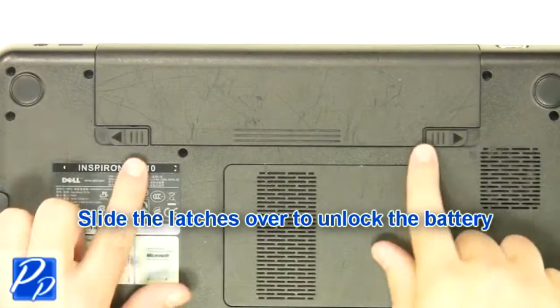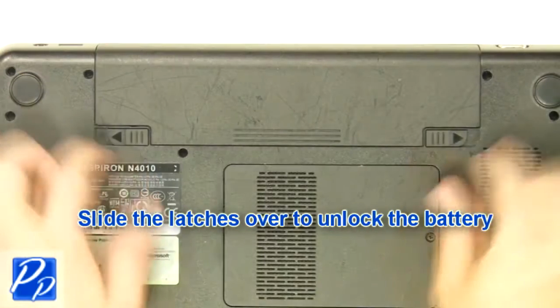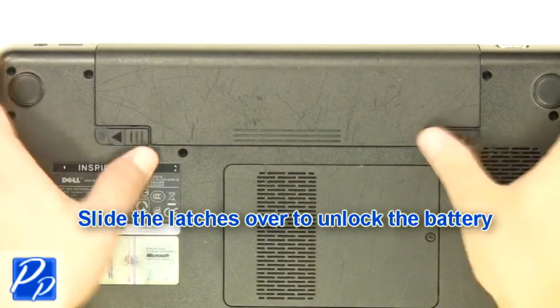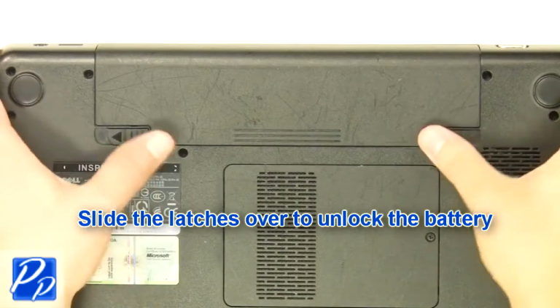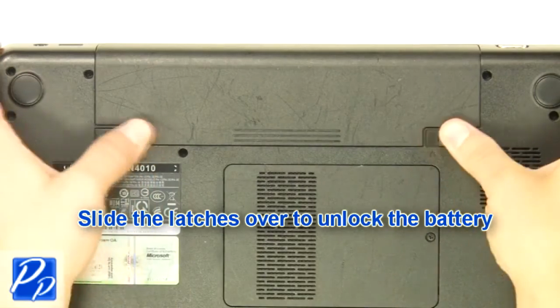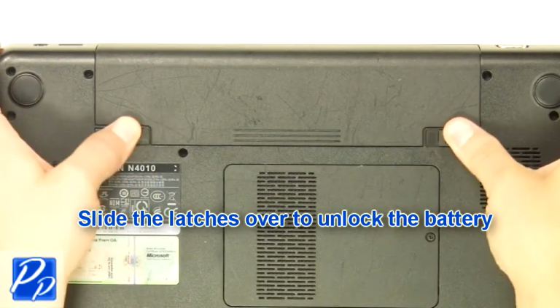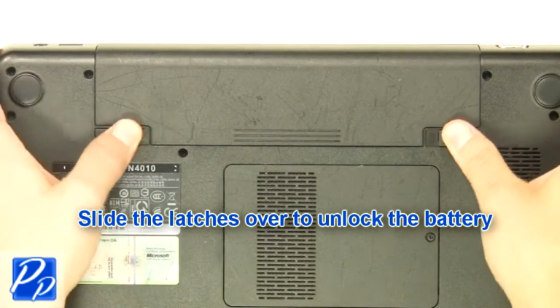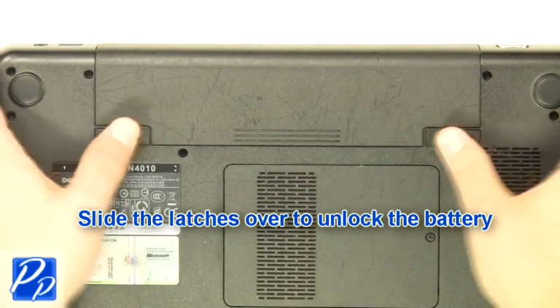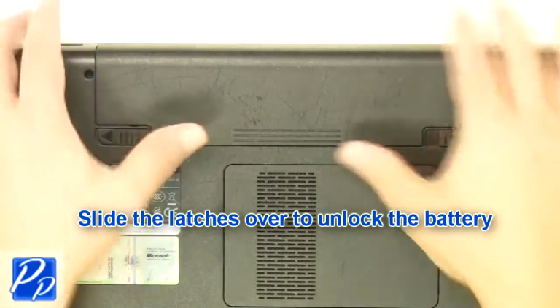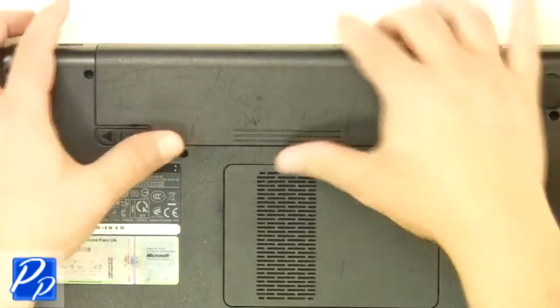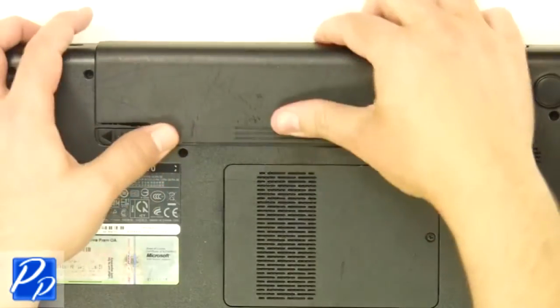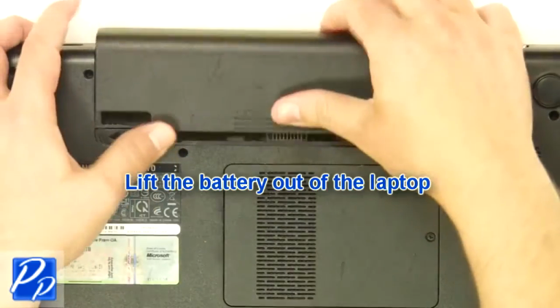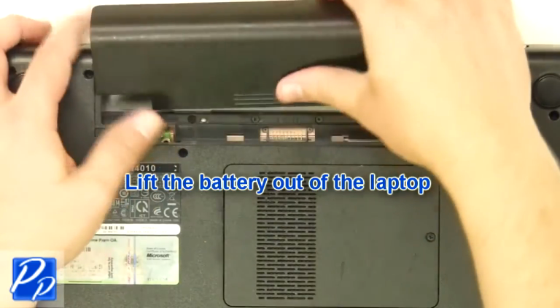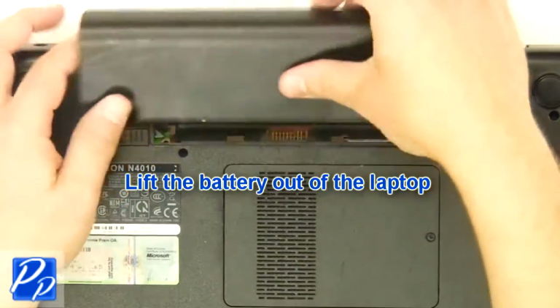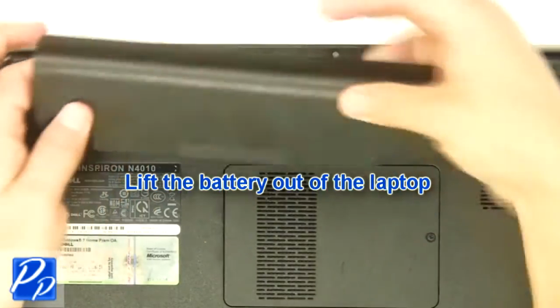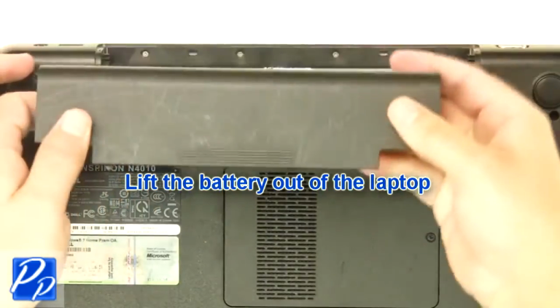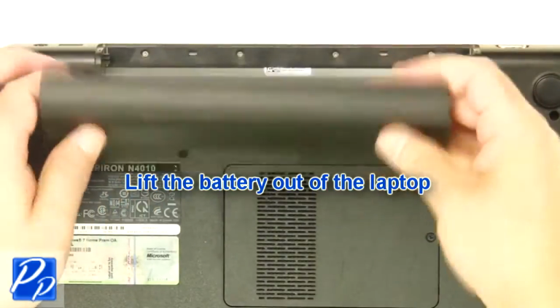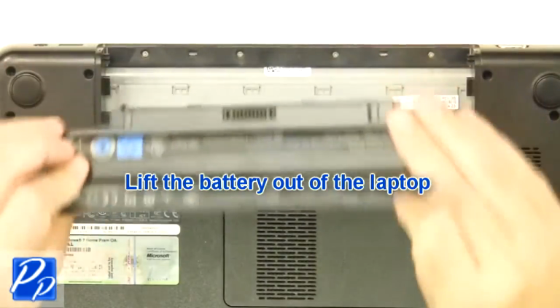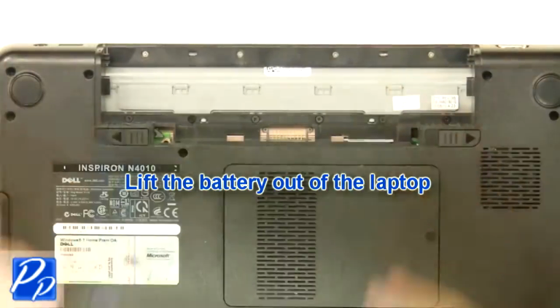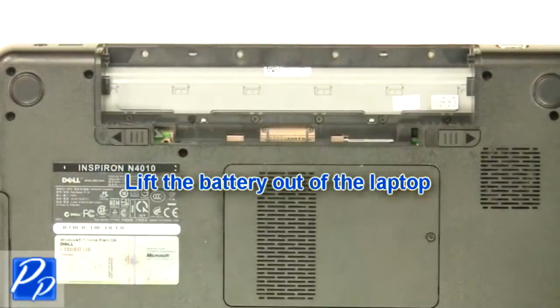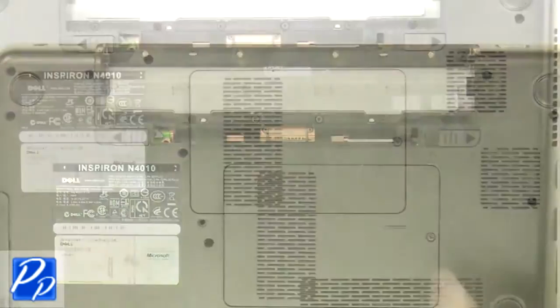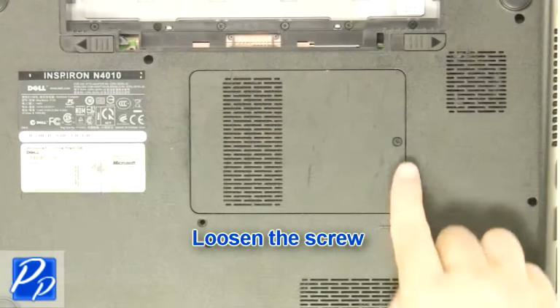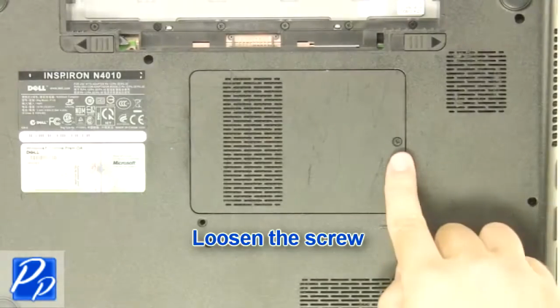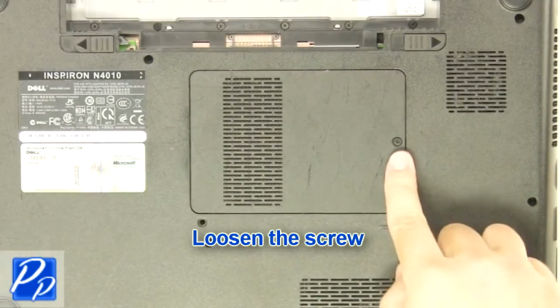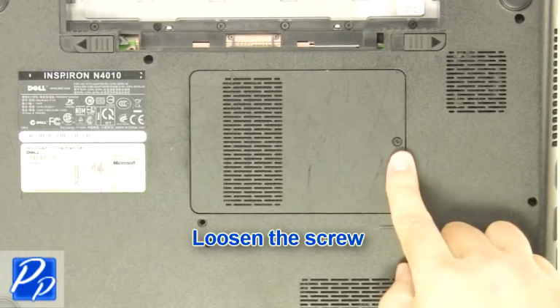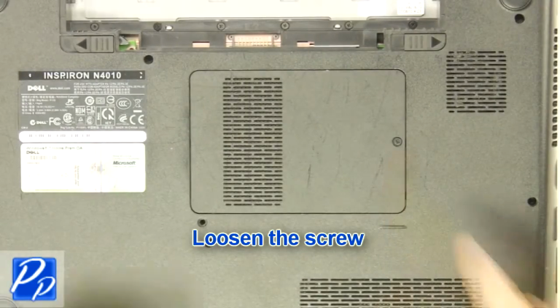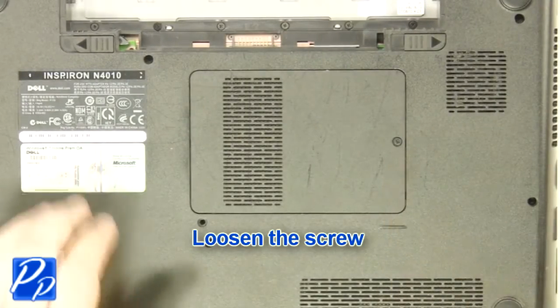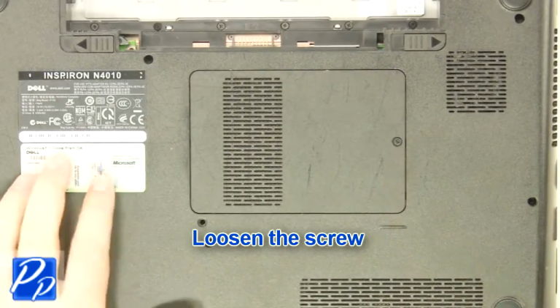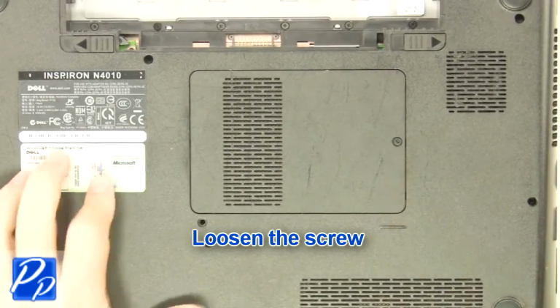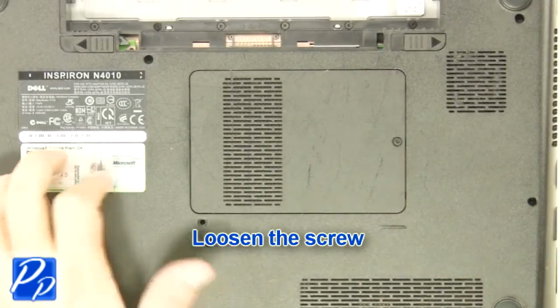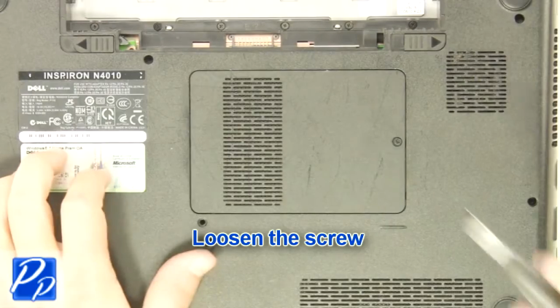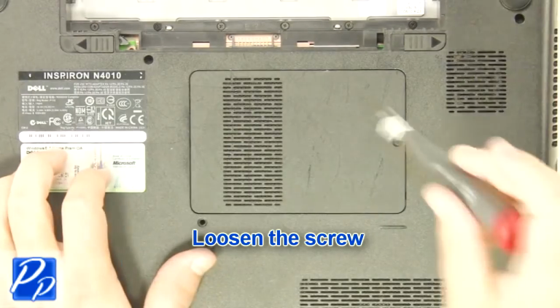Slide latches over to unlock the battery, then lift the battery out of the laptop. Loosen the screw and remove the access door.